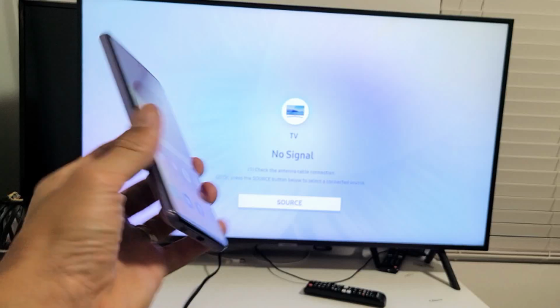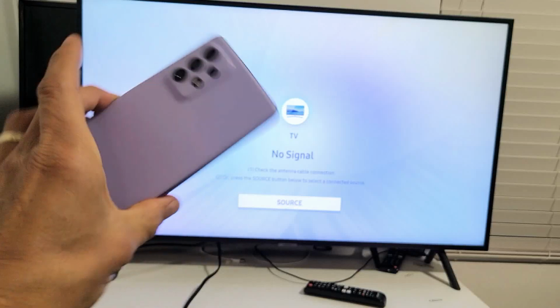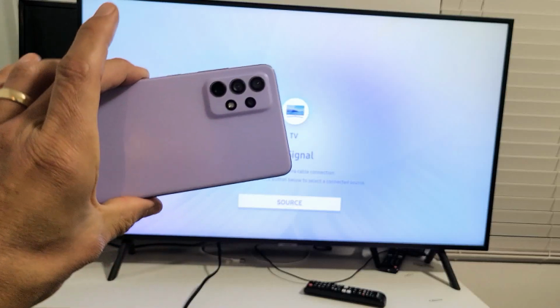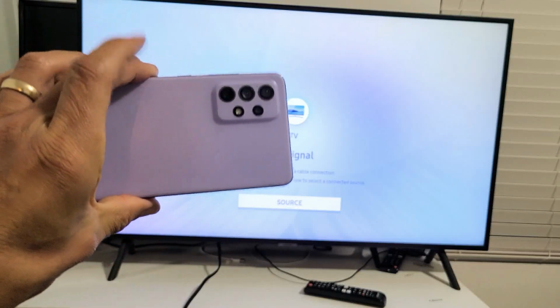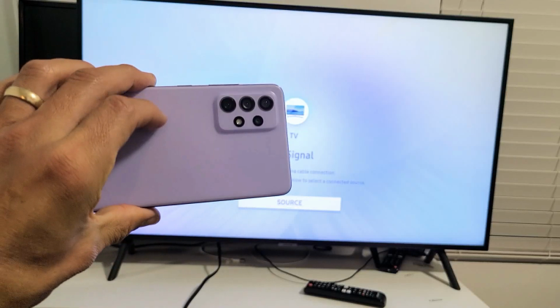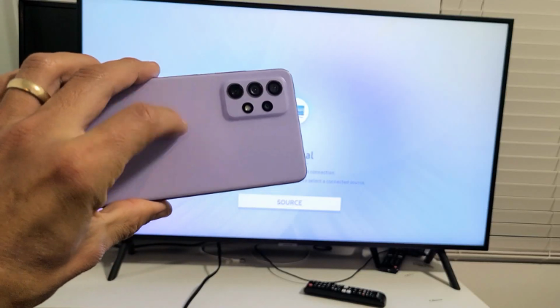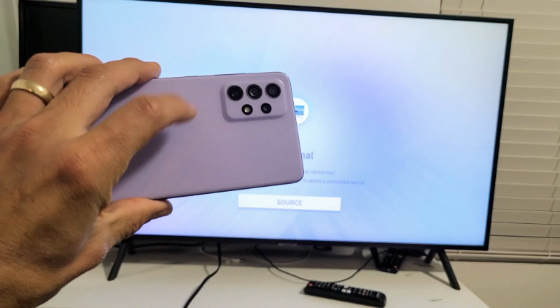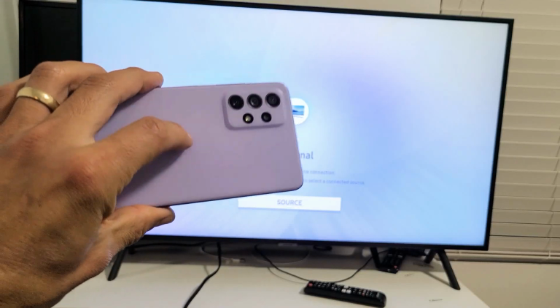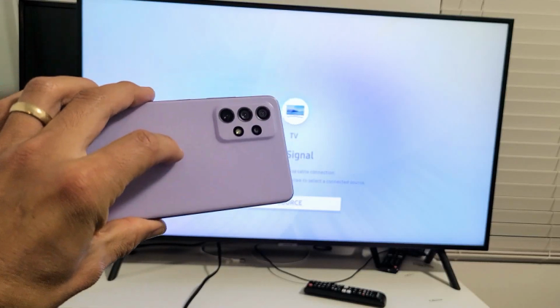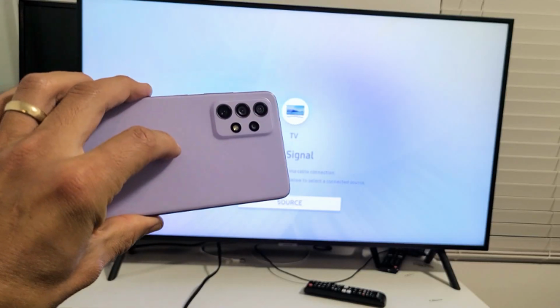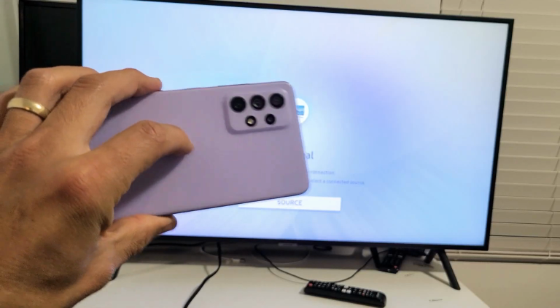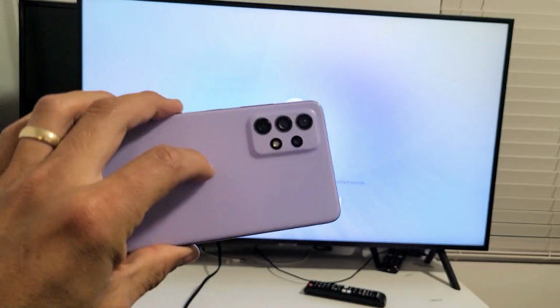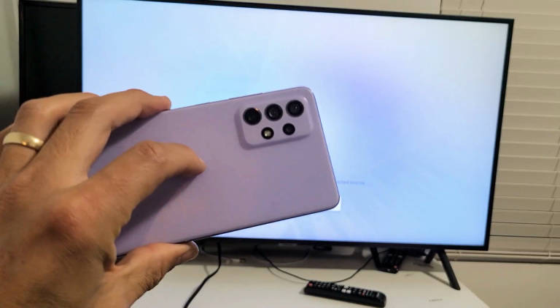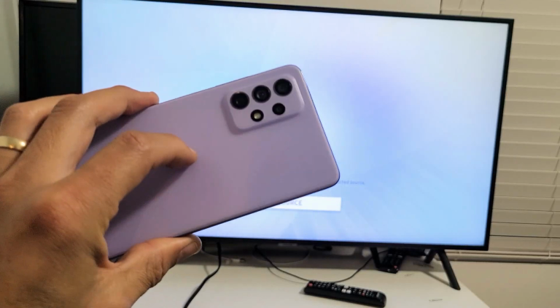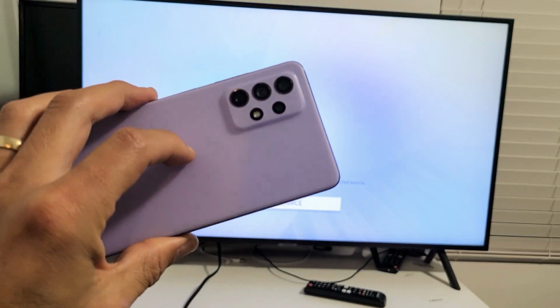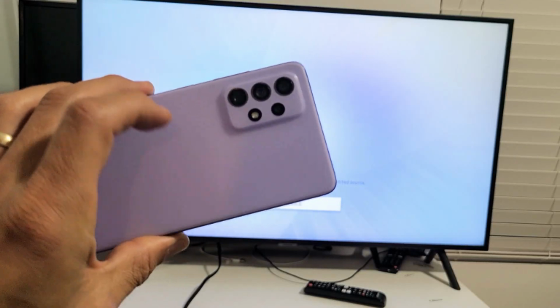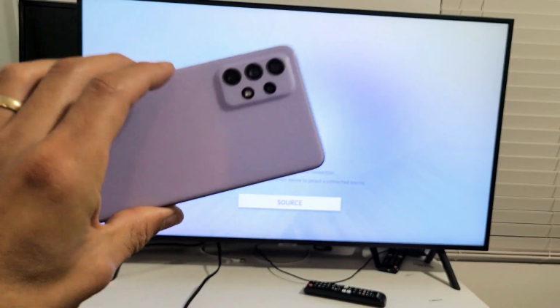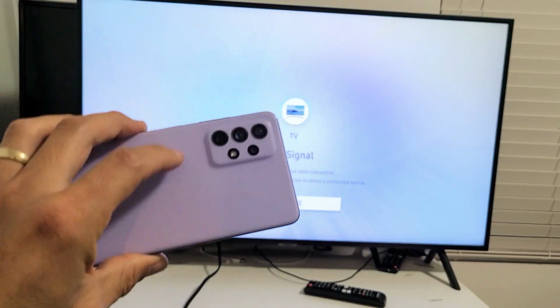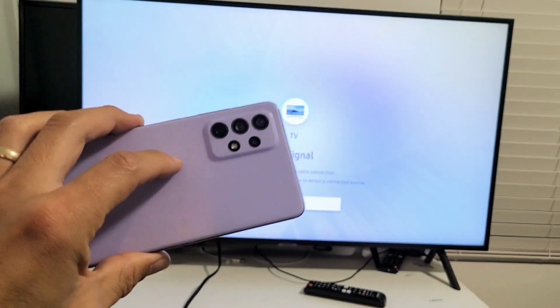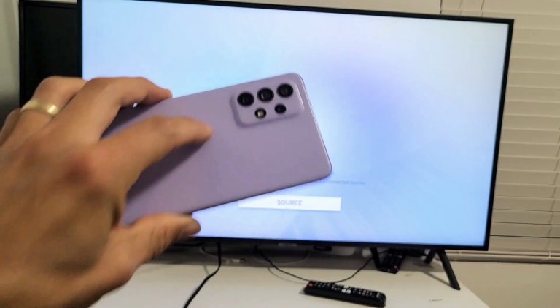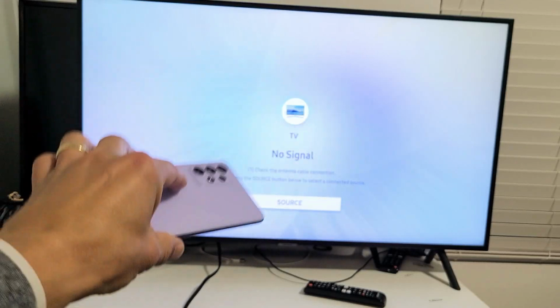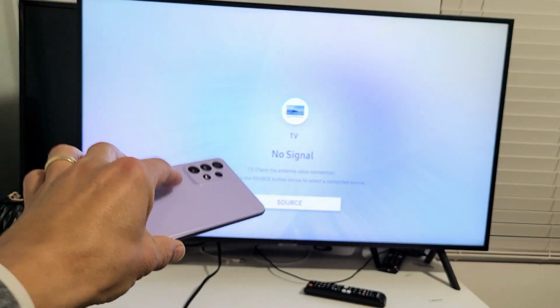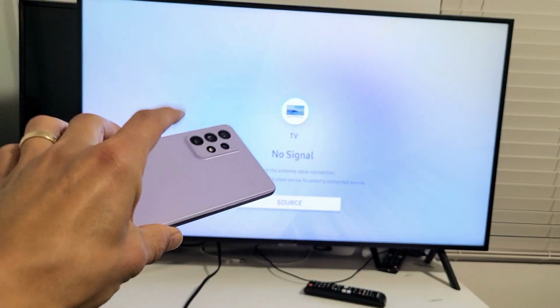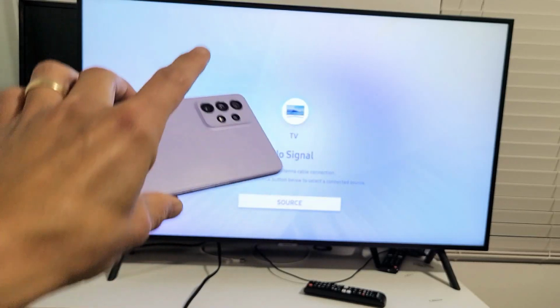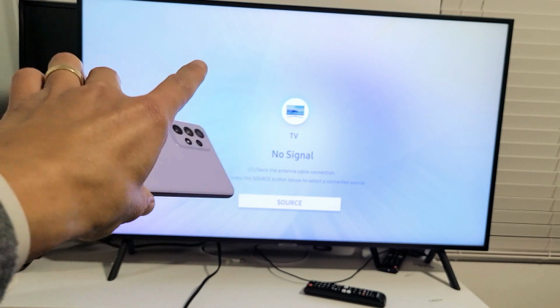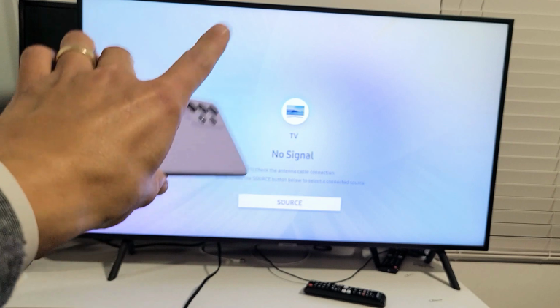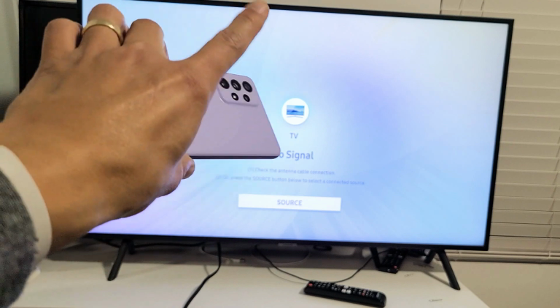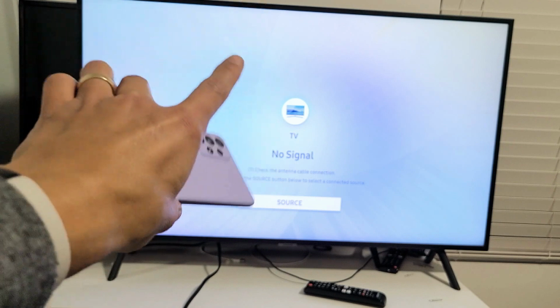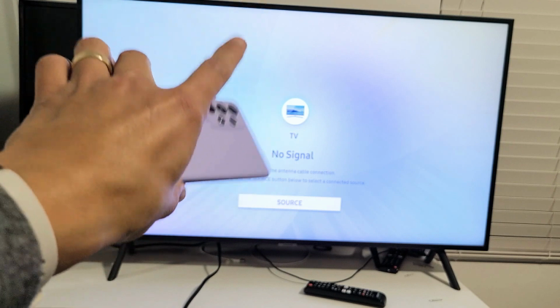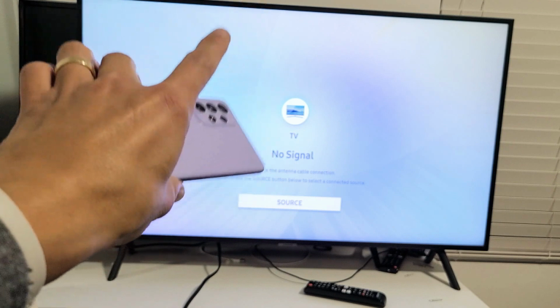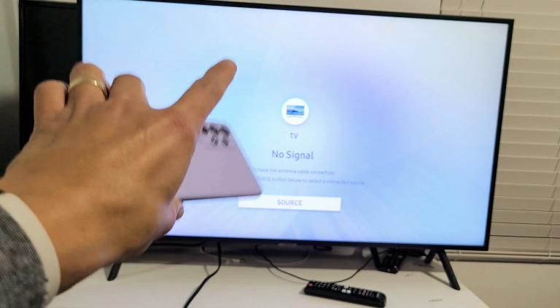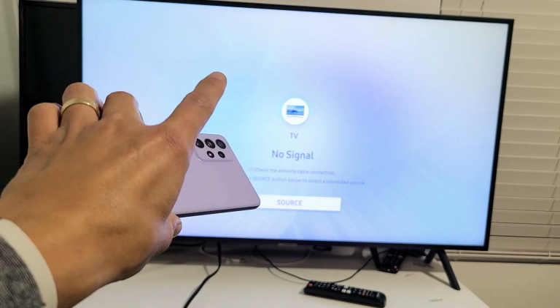I have a Samsung Galaxy A72 here. I'm going to show you how to do a wireless screen mirror directly to most smart TVs.